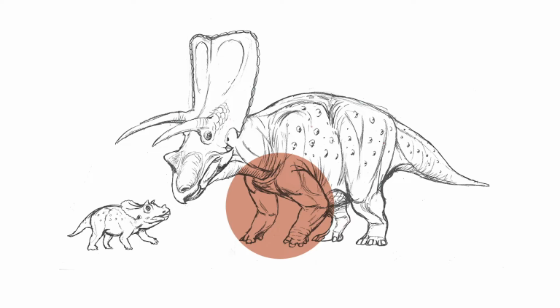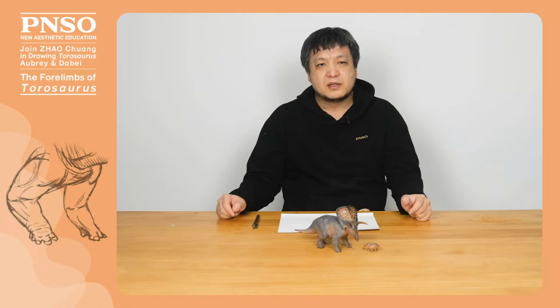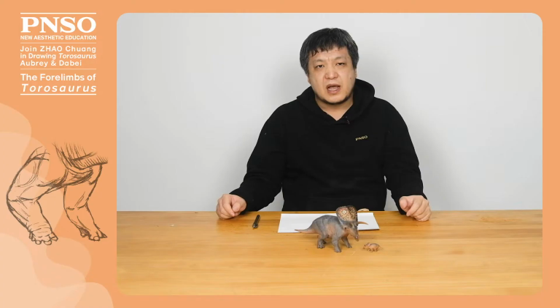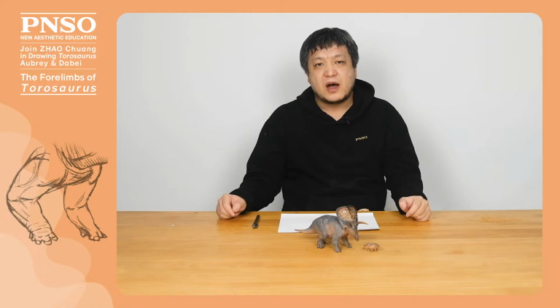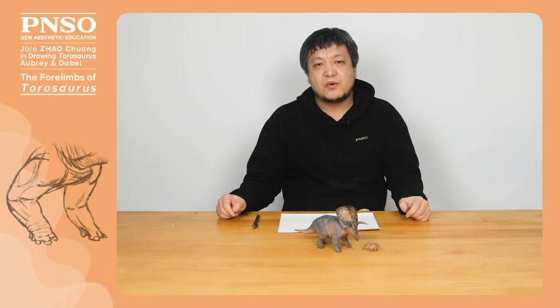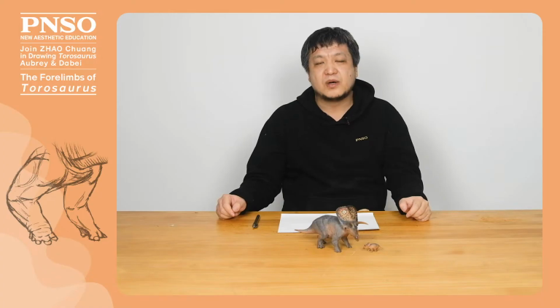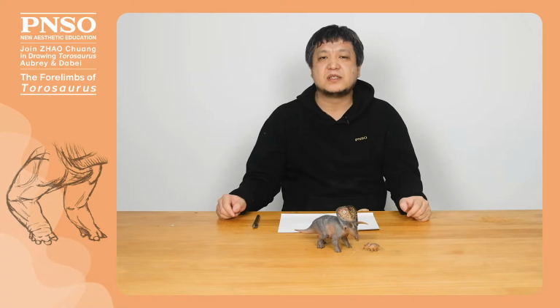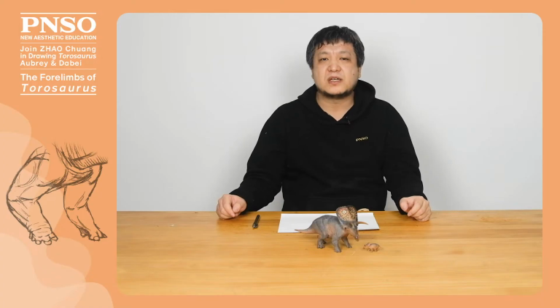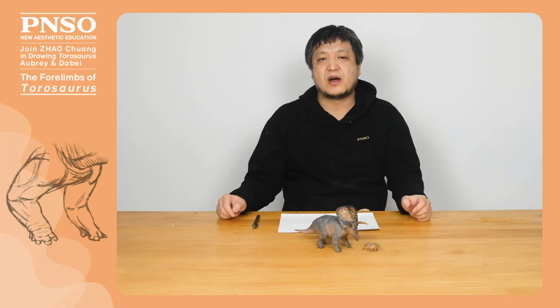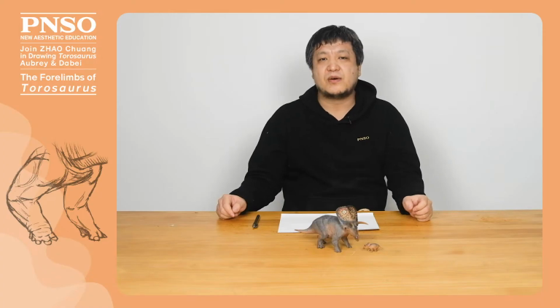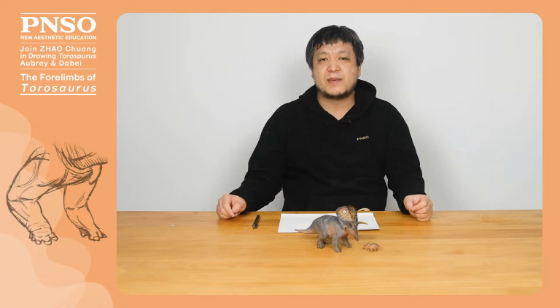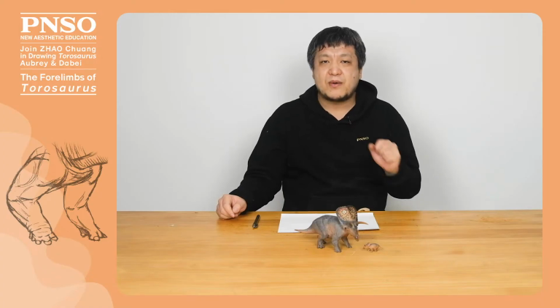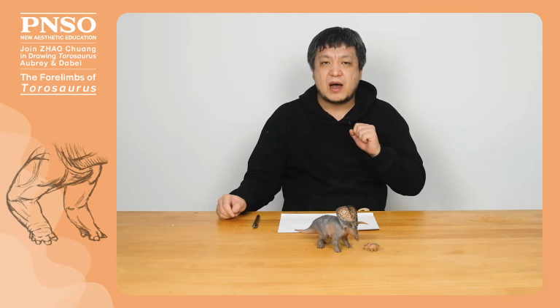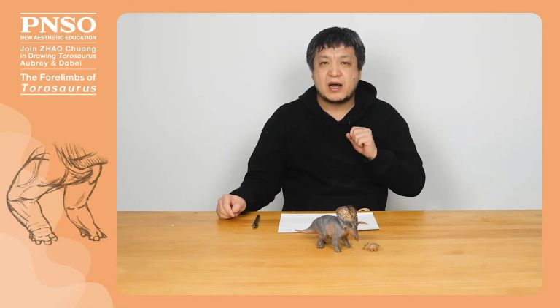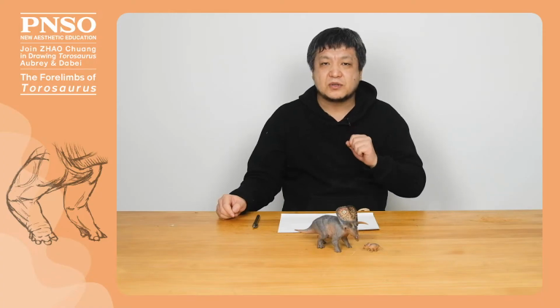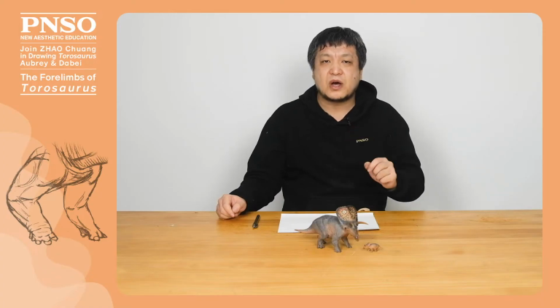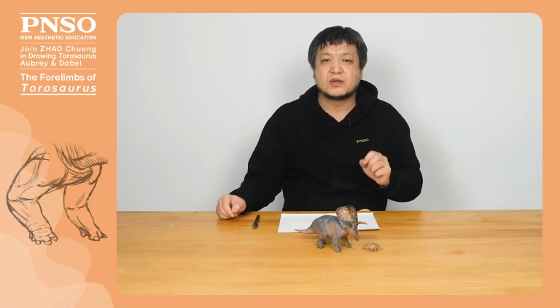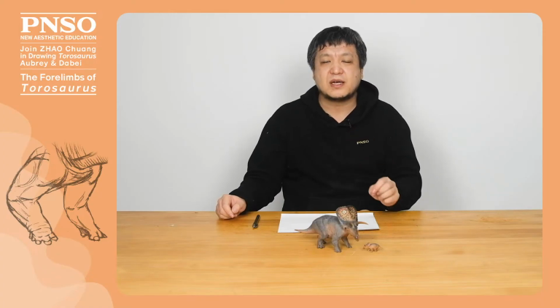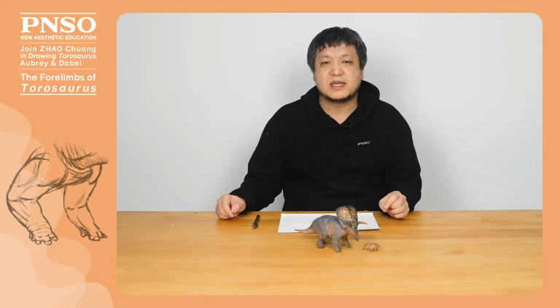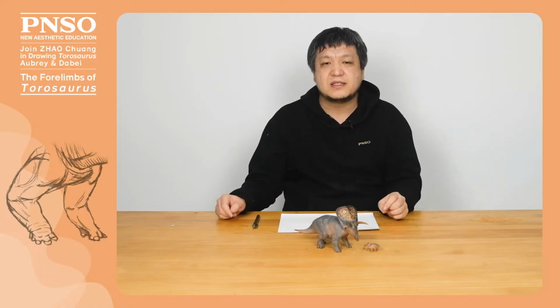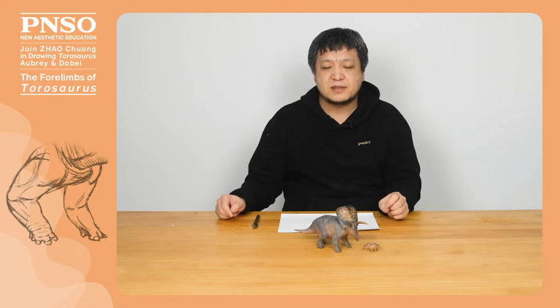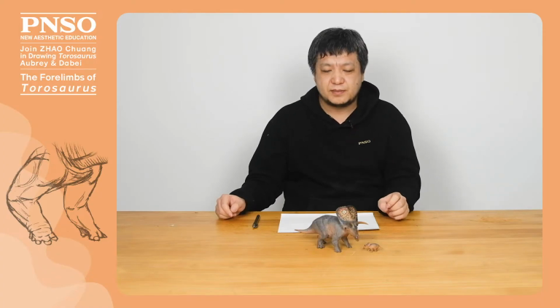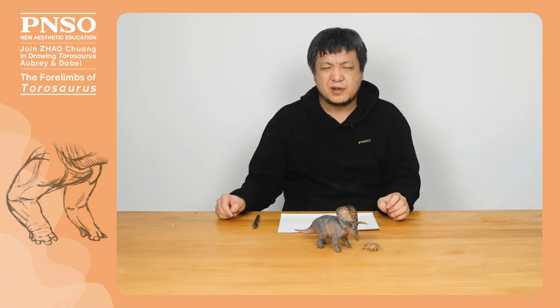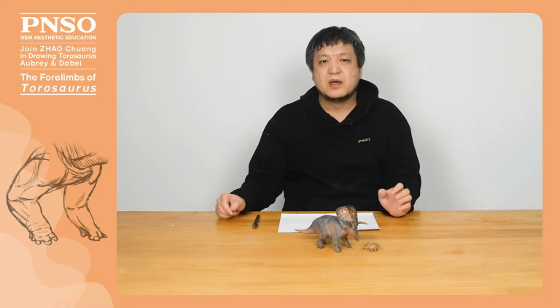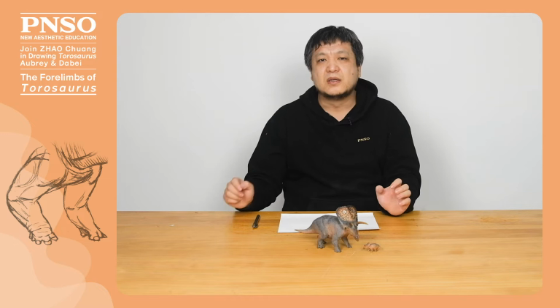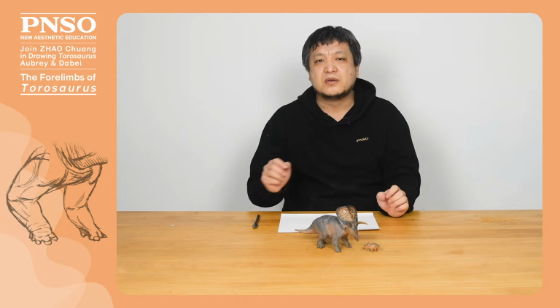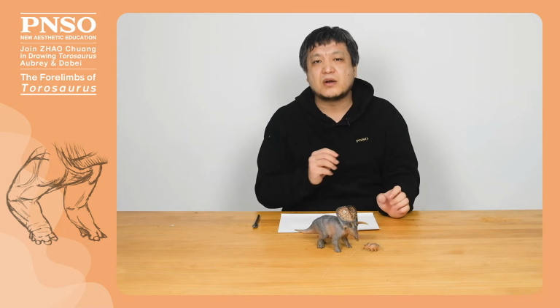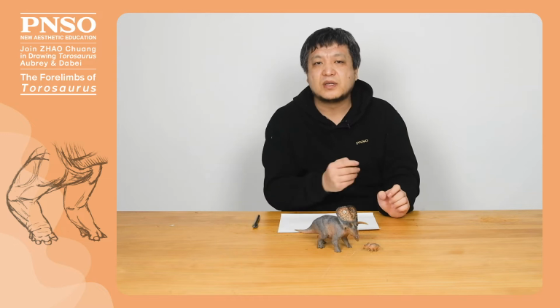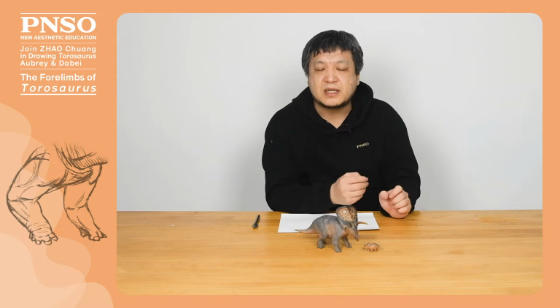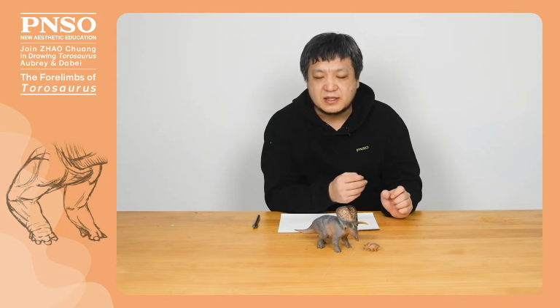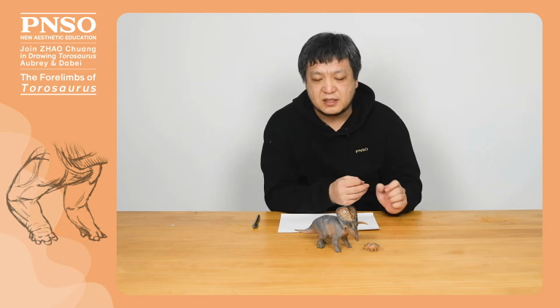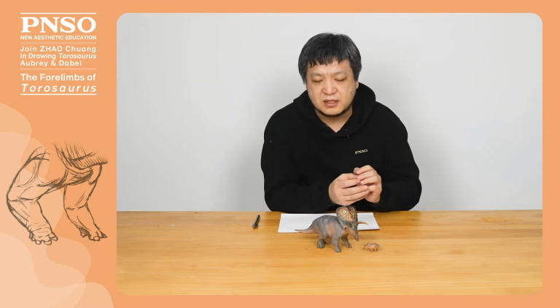Hello, everyone. I'm Zhao Chuan. Today, let's draw the forelimbs of Taurosaurus.